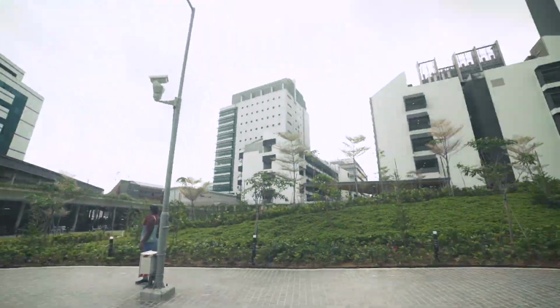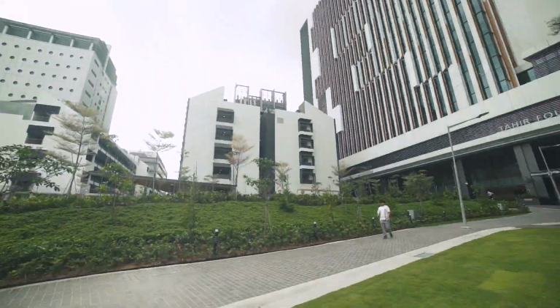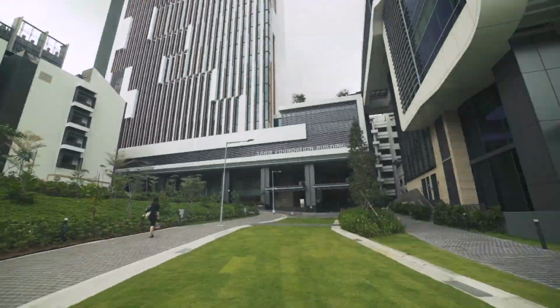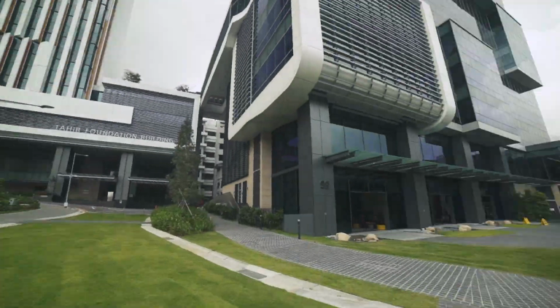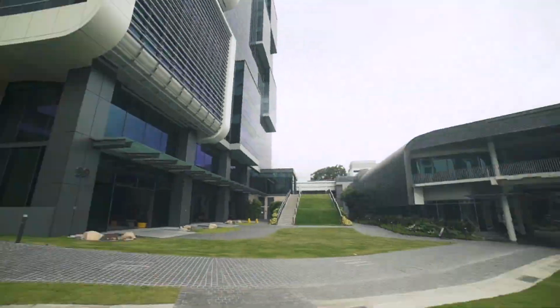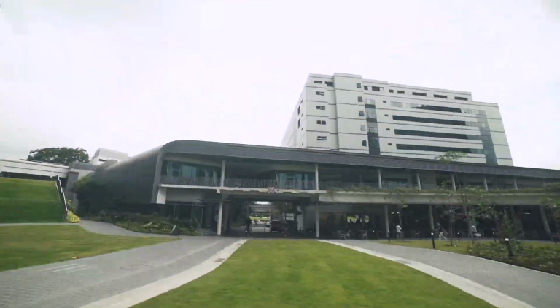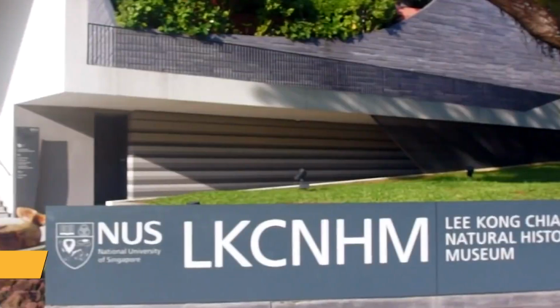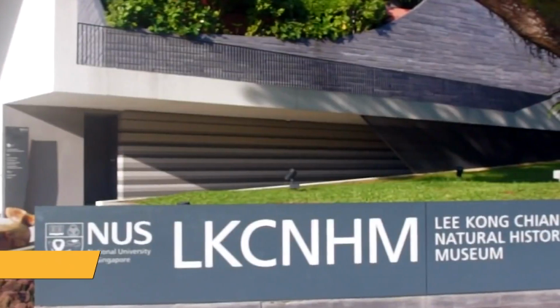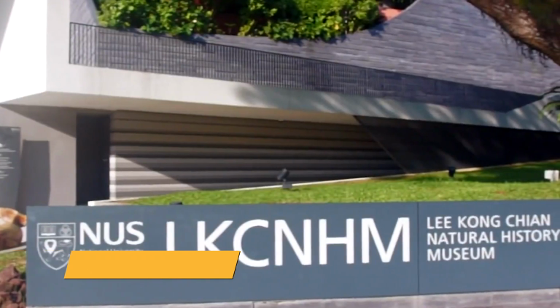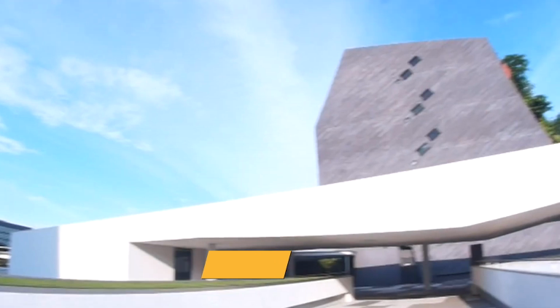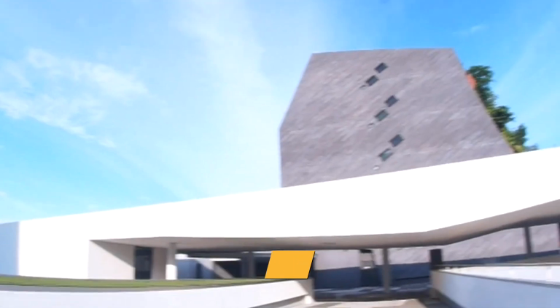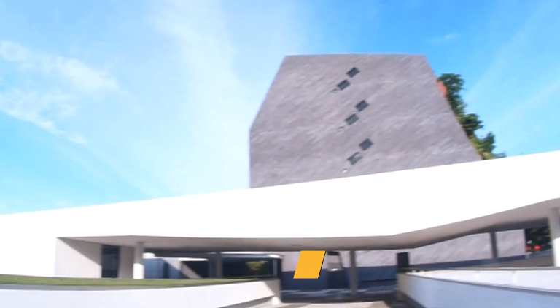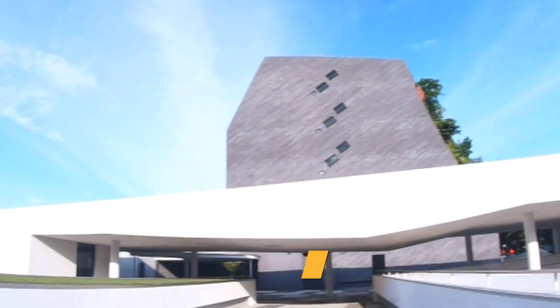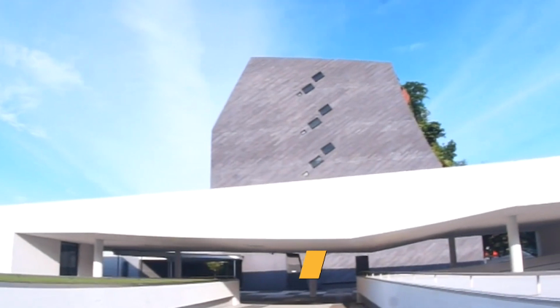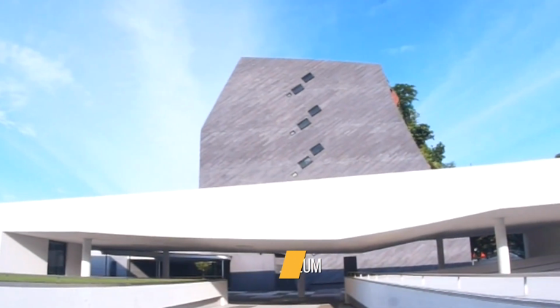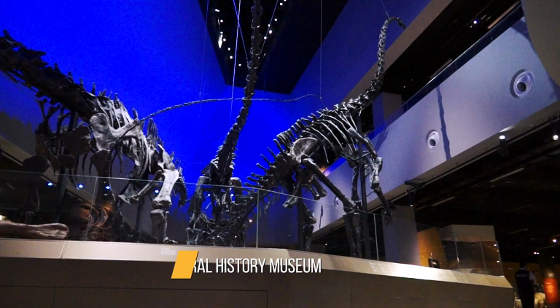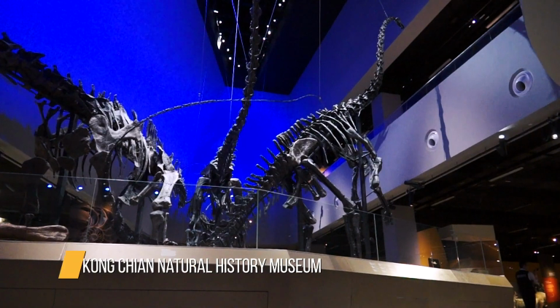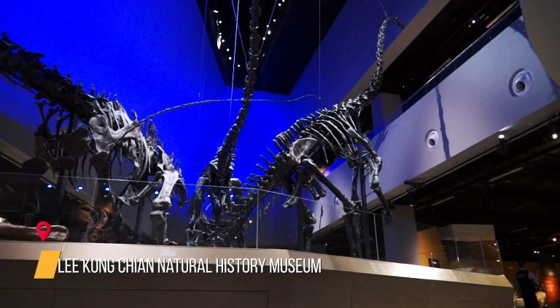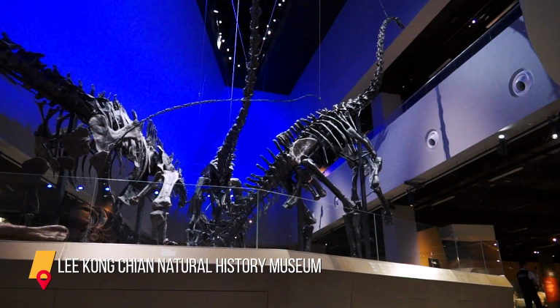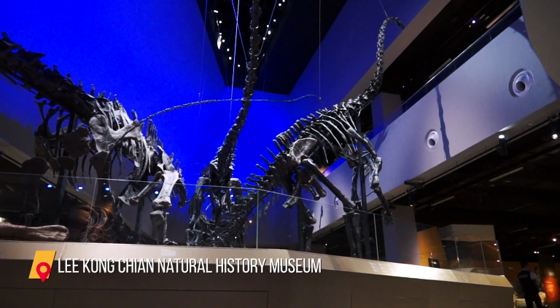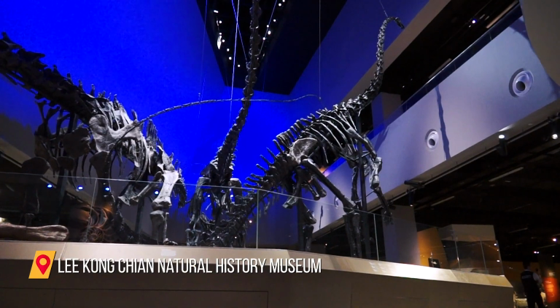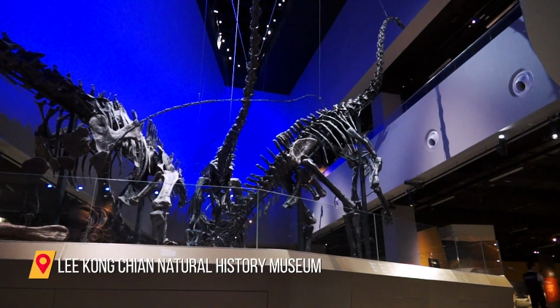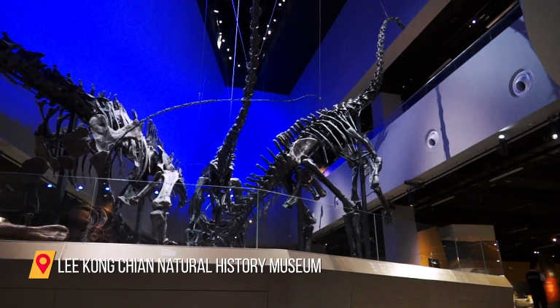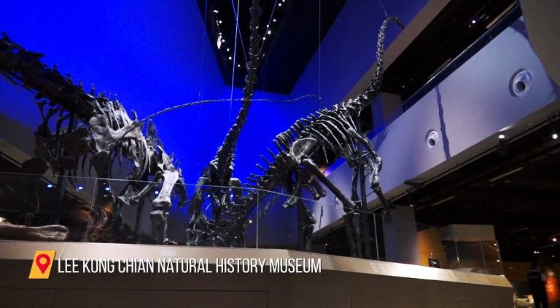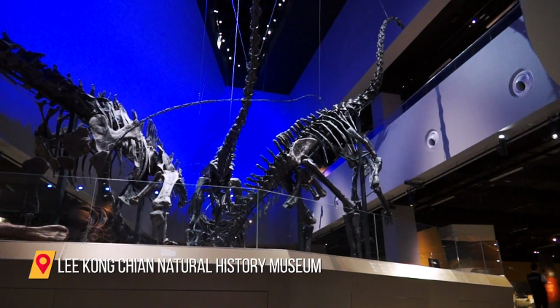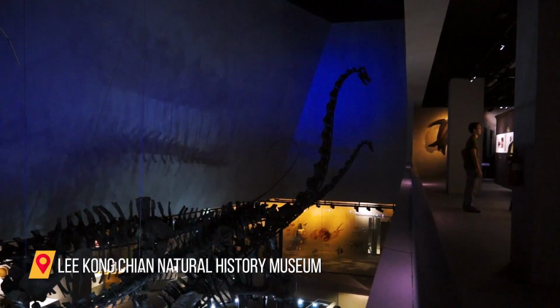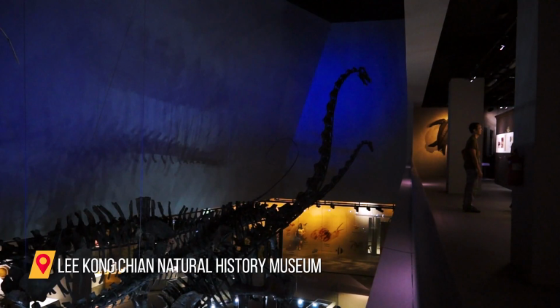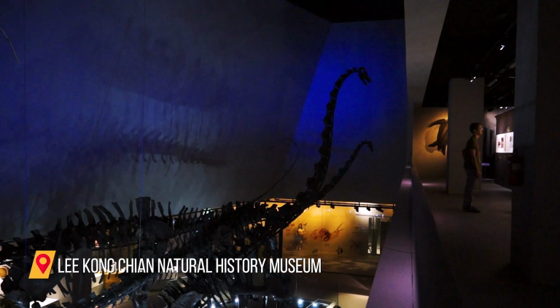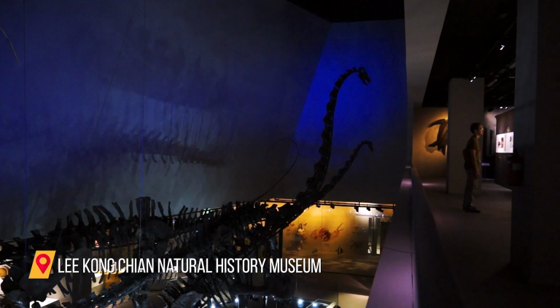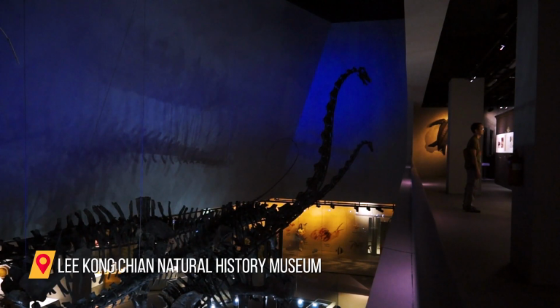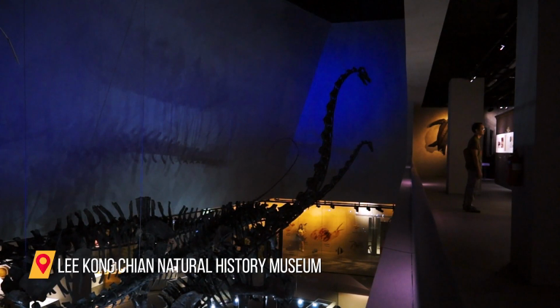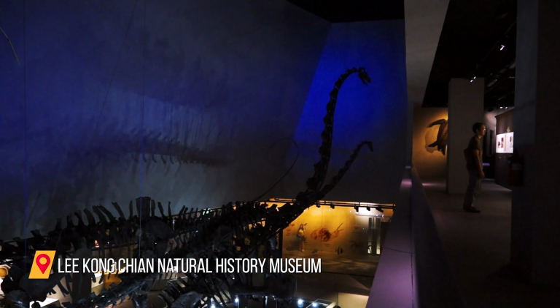Here at Science, we also have Singapore's first and only natural history museum.